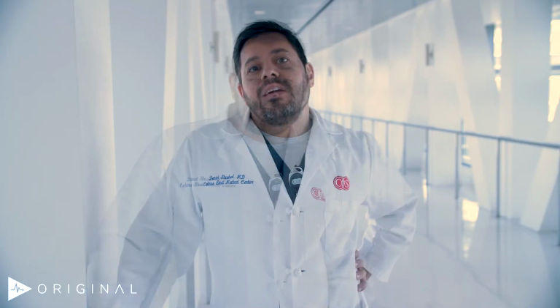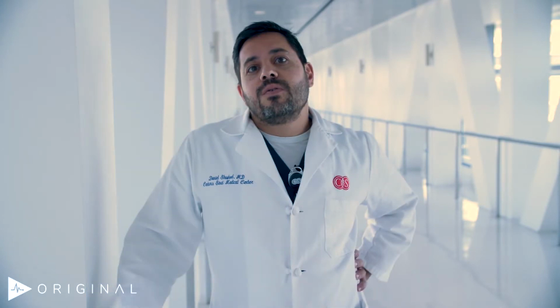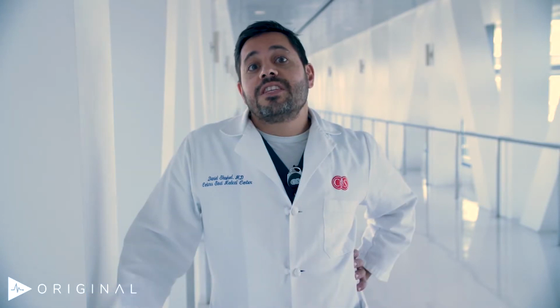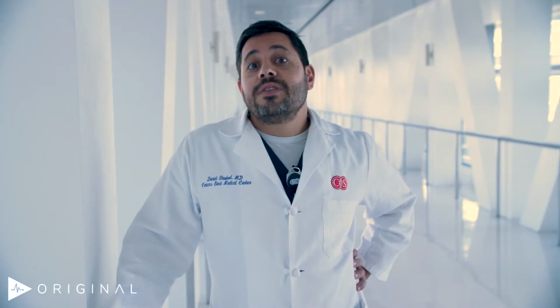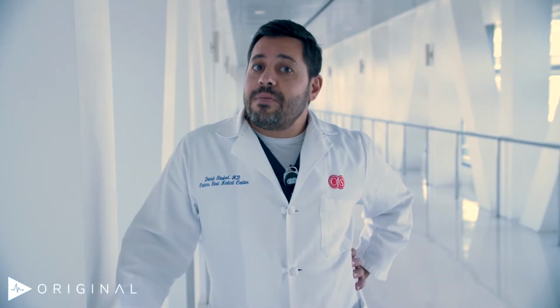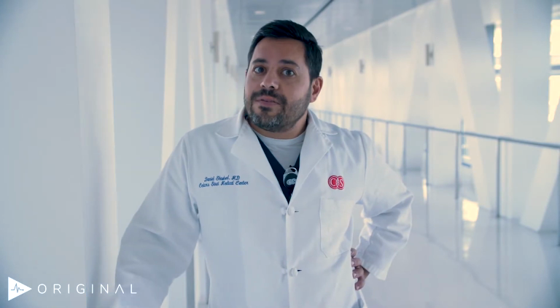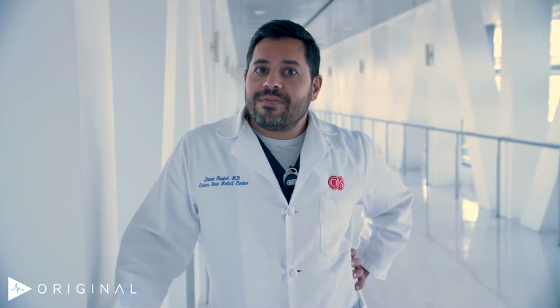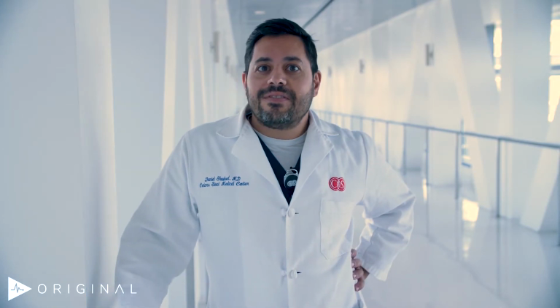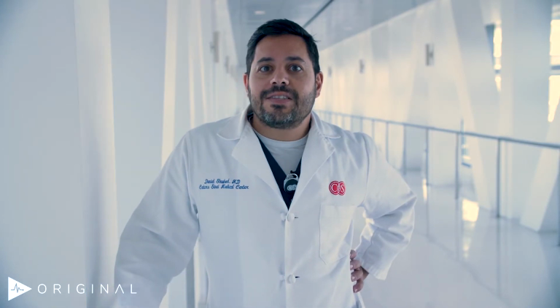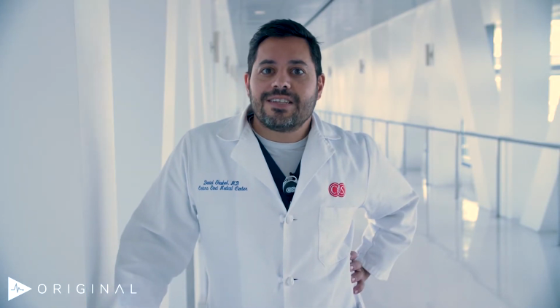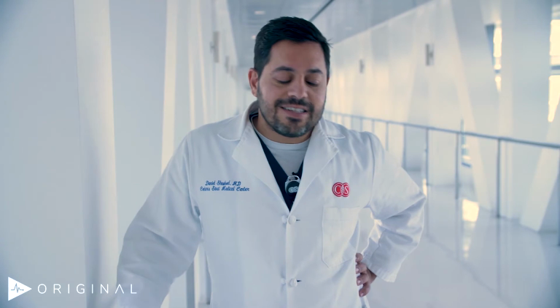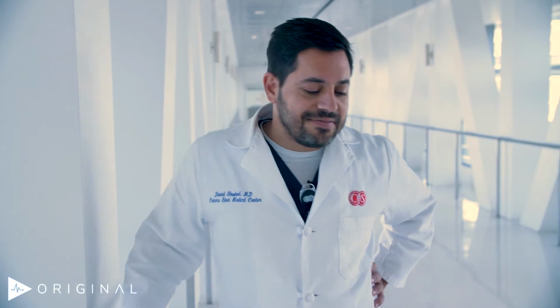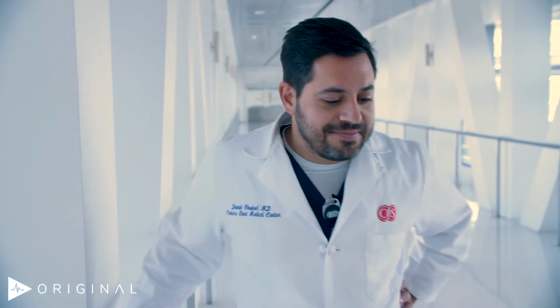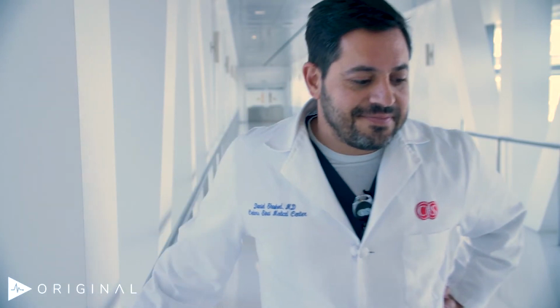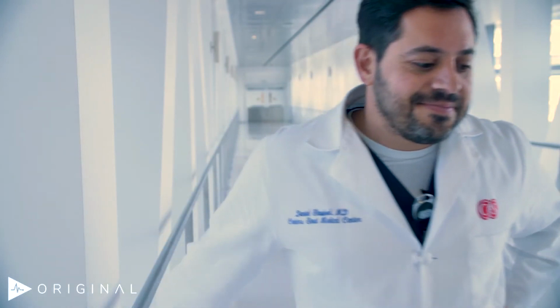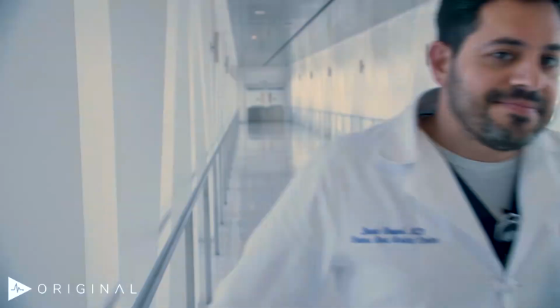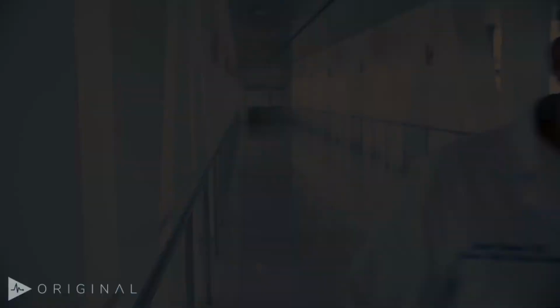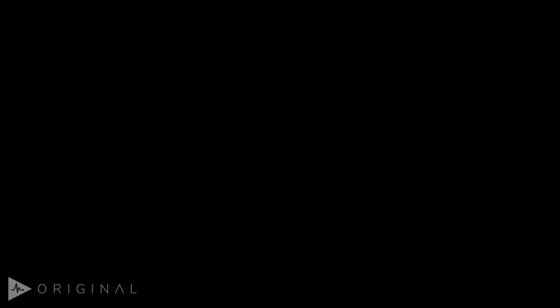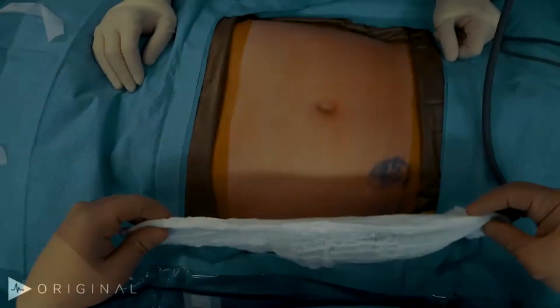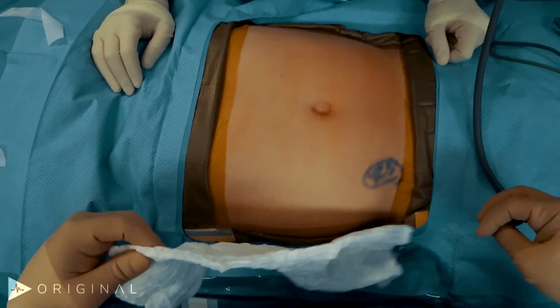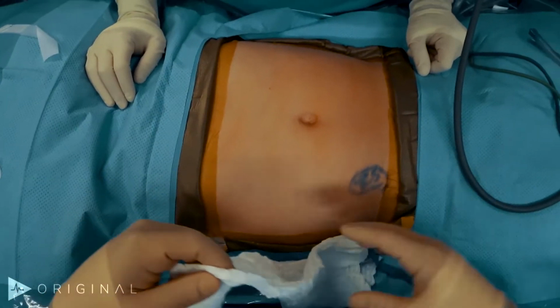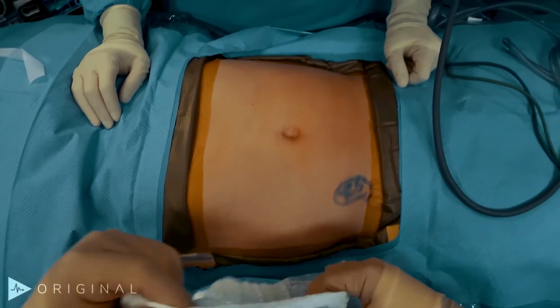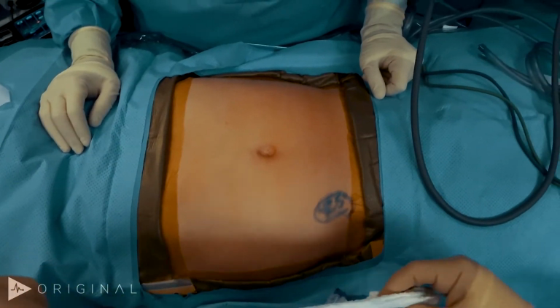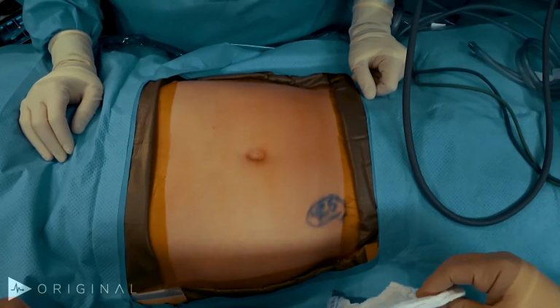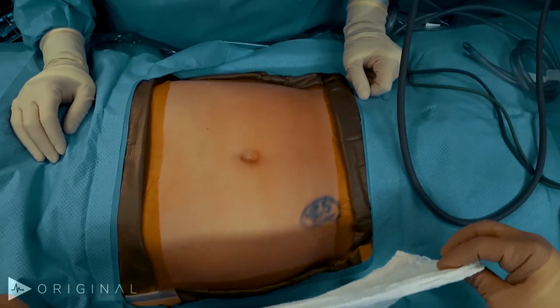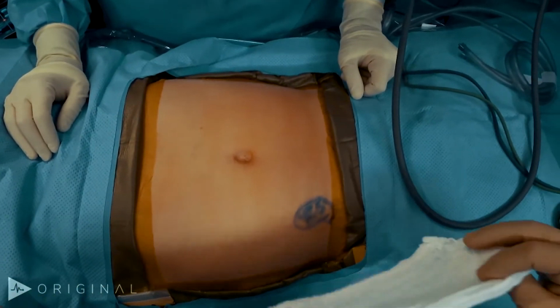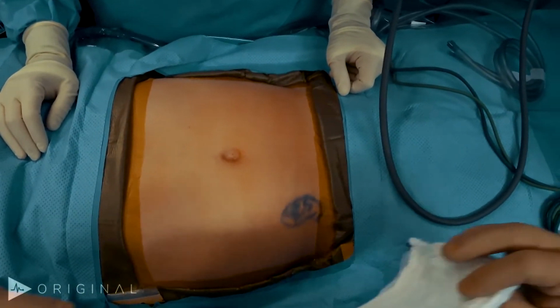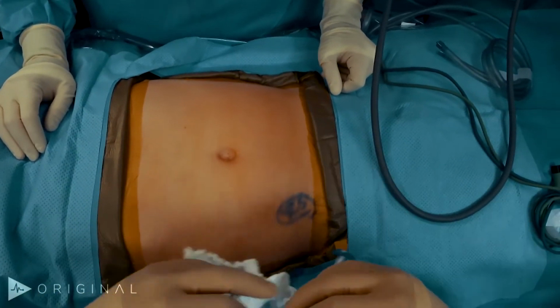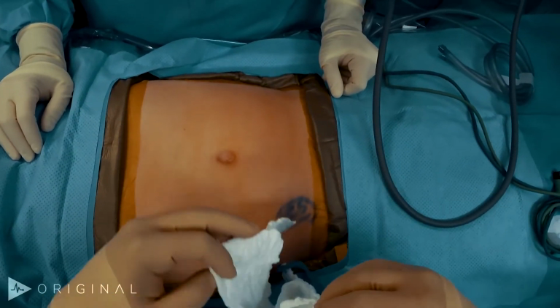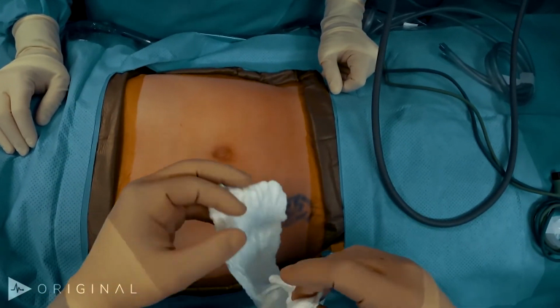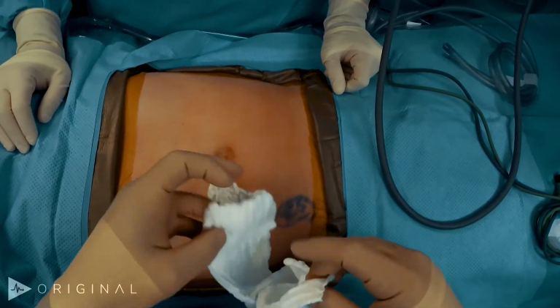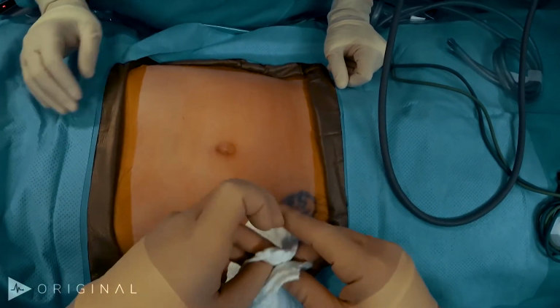We'll see you in the operating room. Okay, great — we're here doing a robotic right inguinal hernia repair.